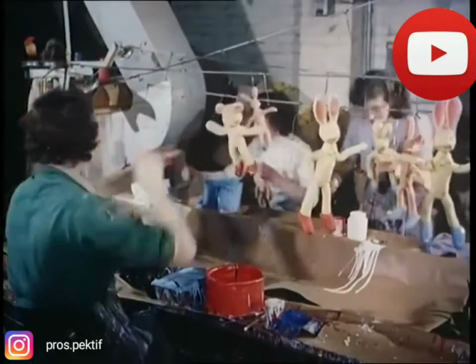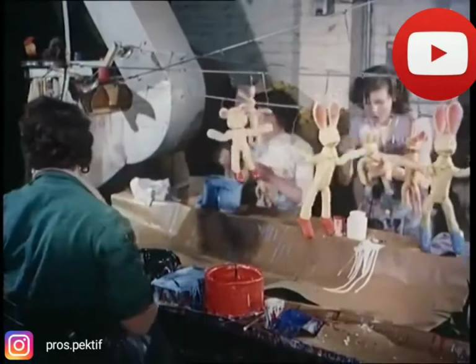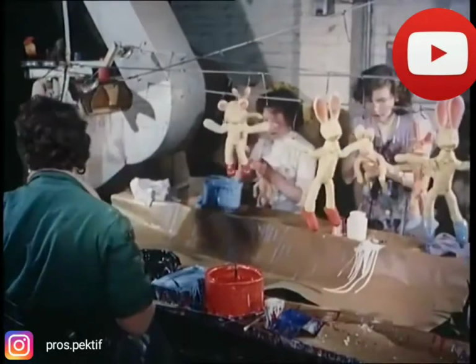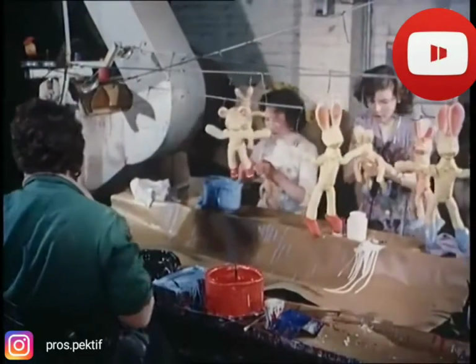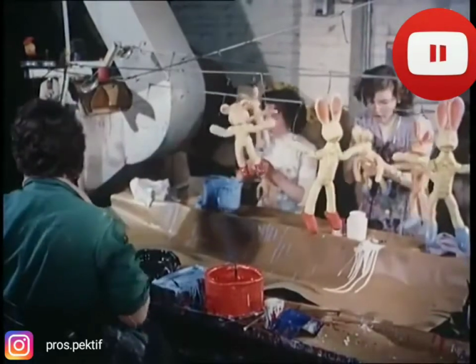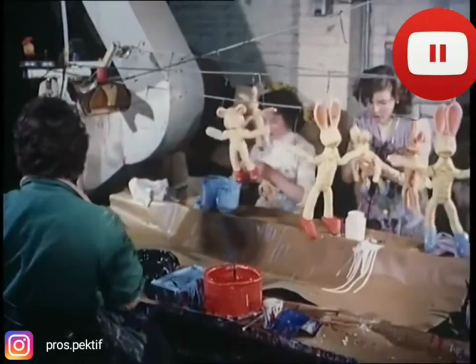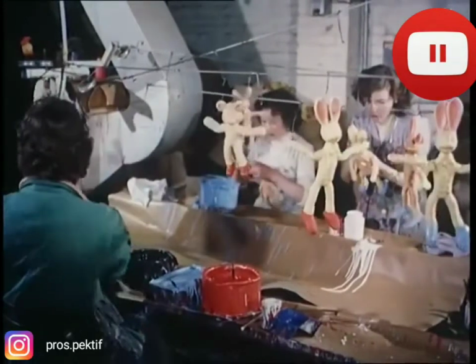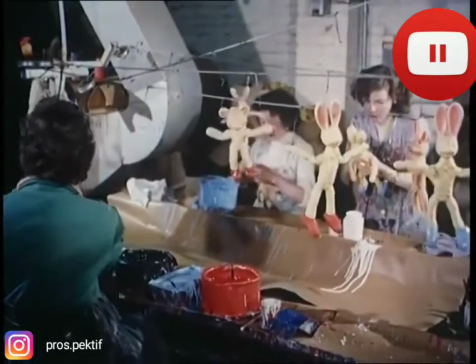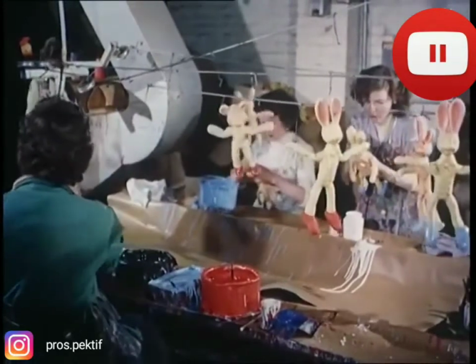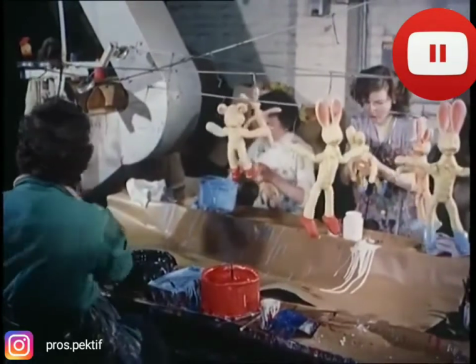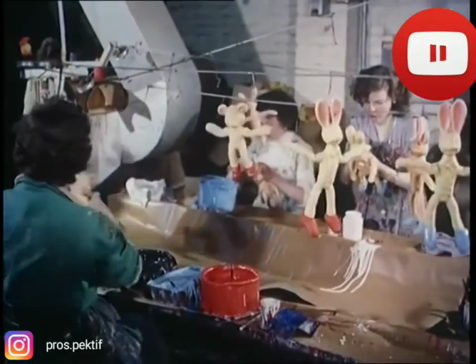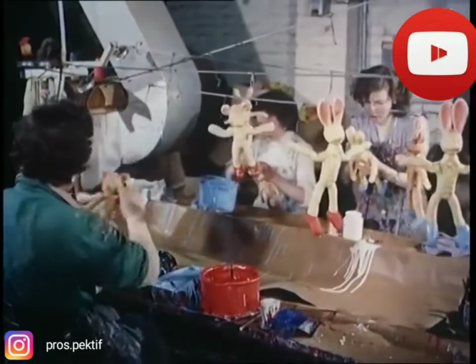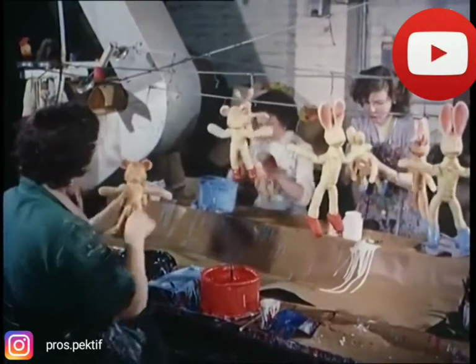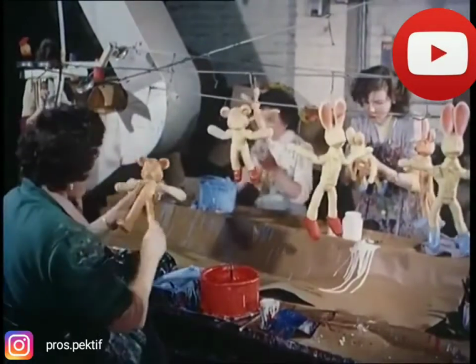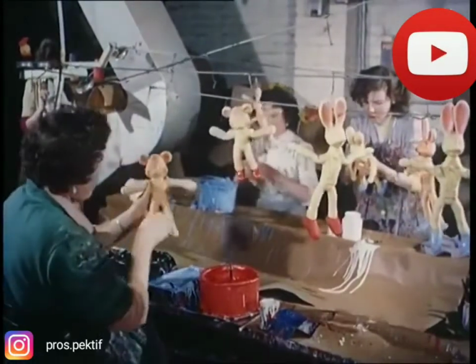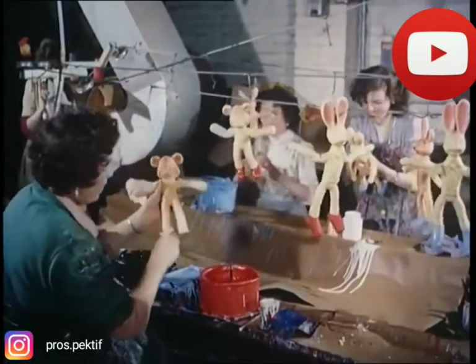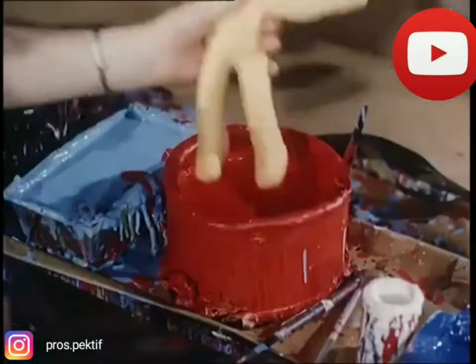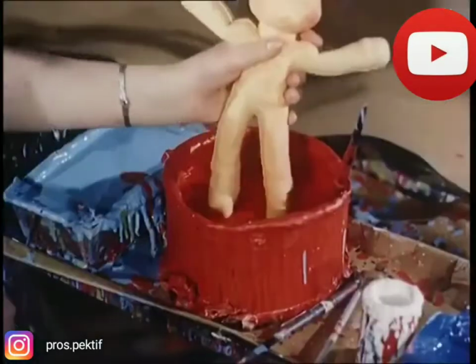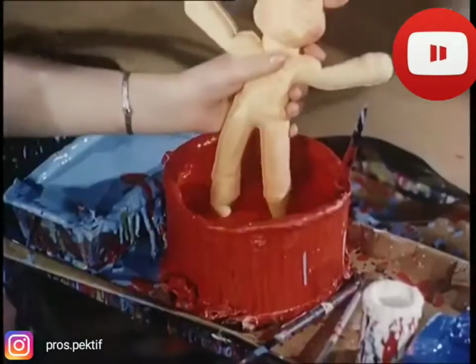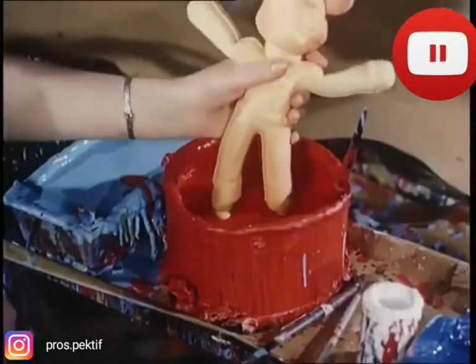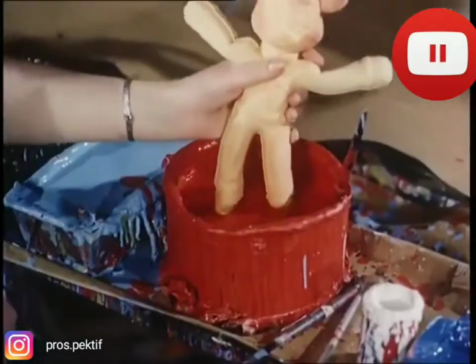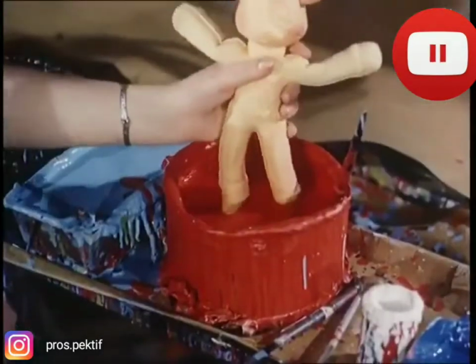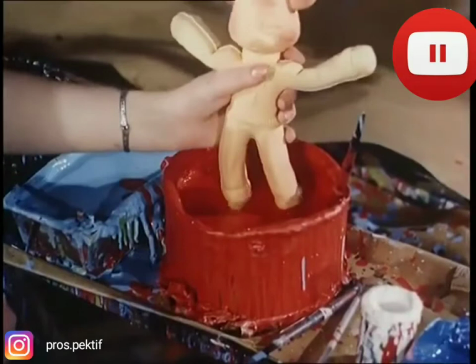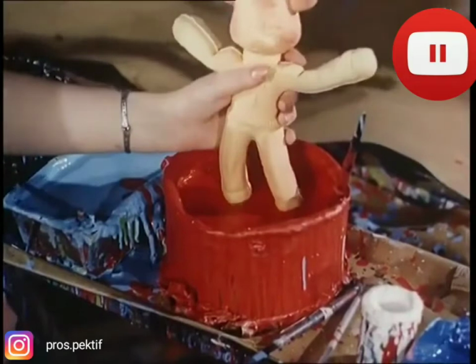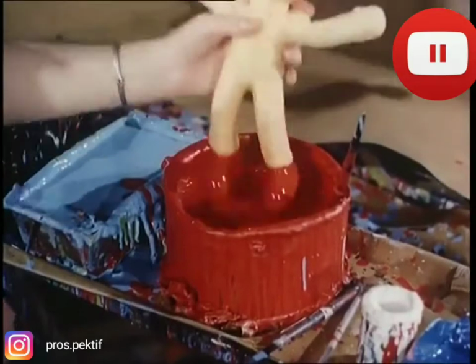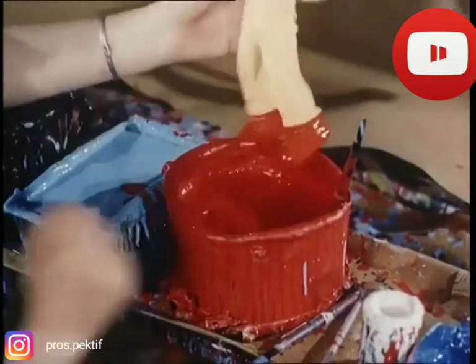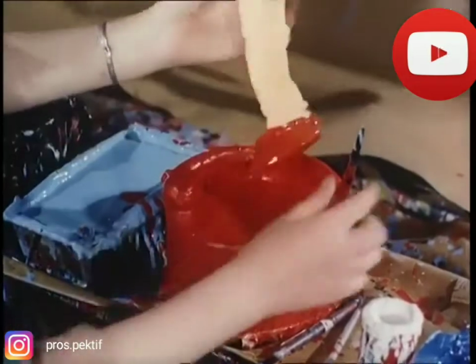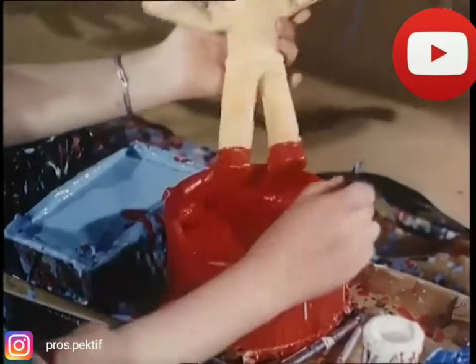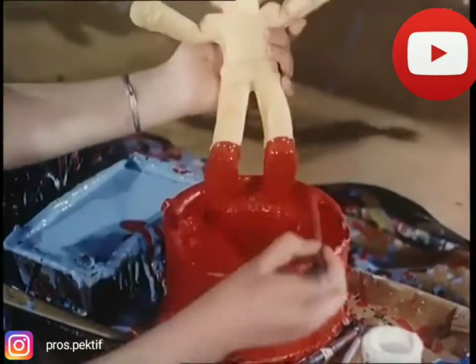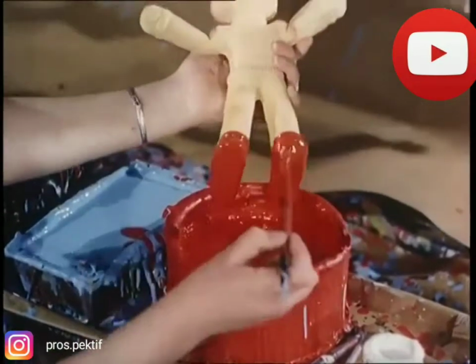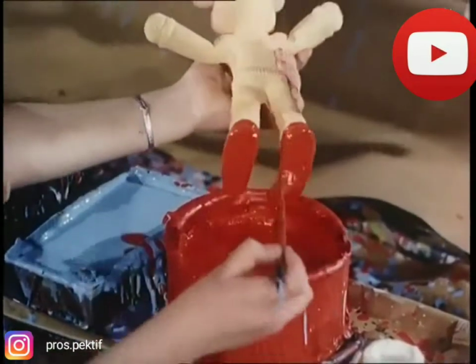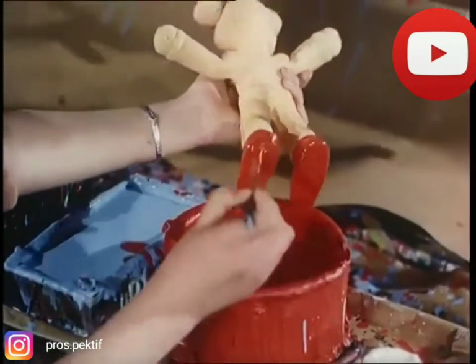At any time of the day, this room looks like a children's paradise, with row upon row of toys, and no one to play with them.